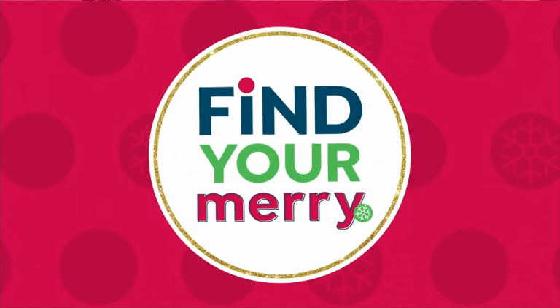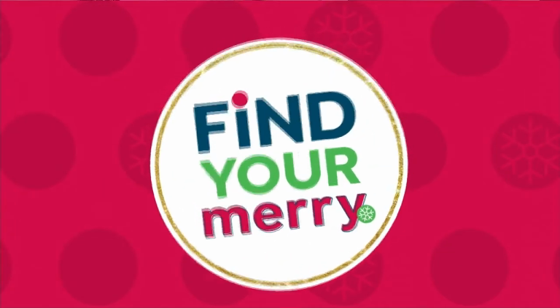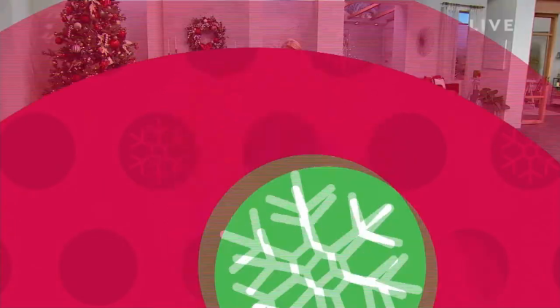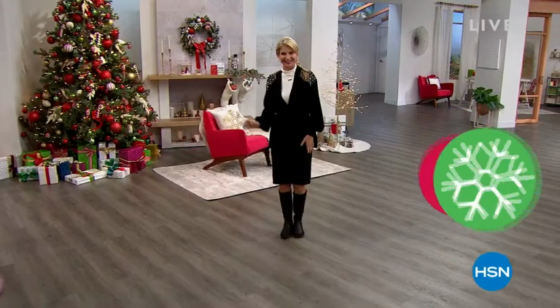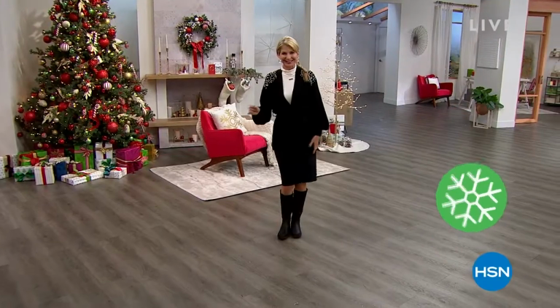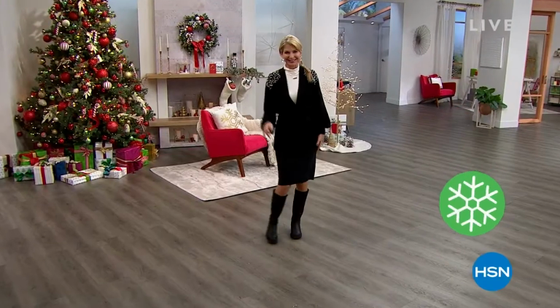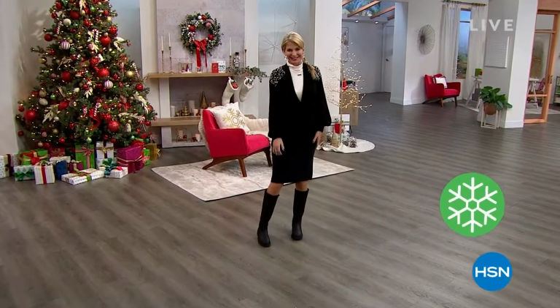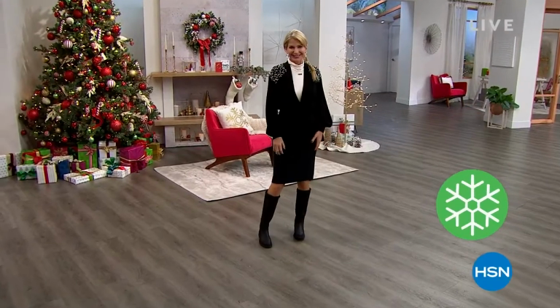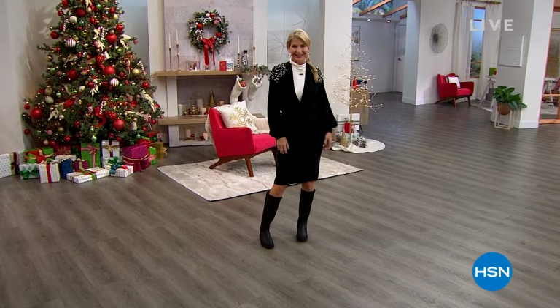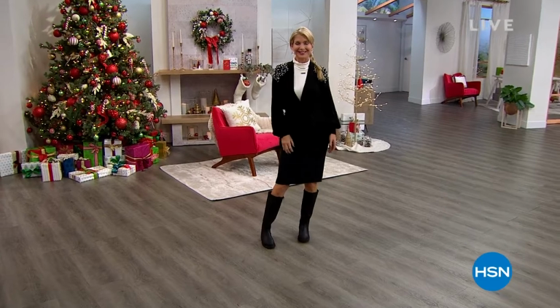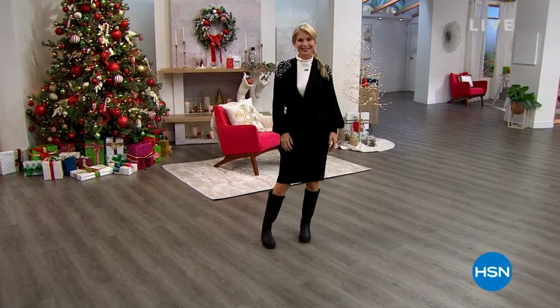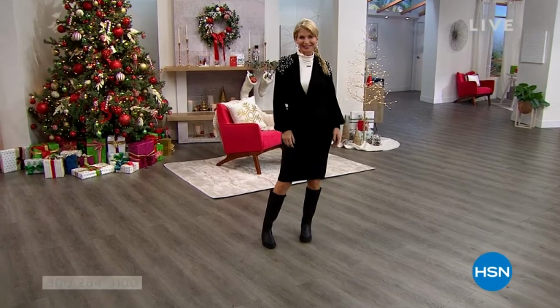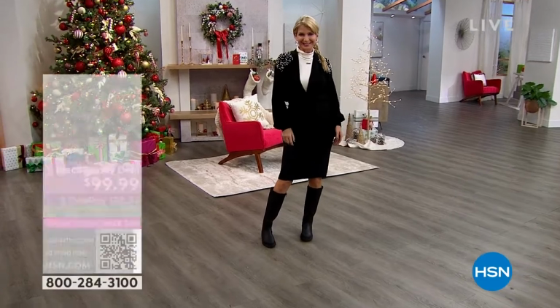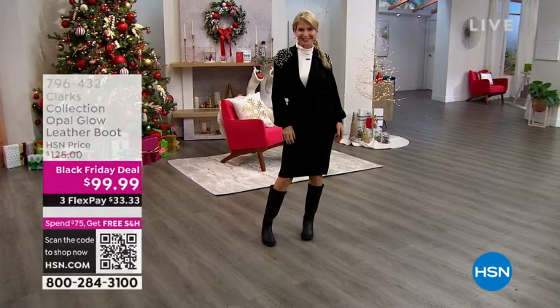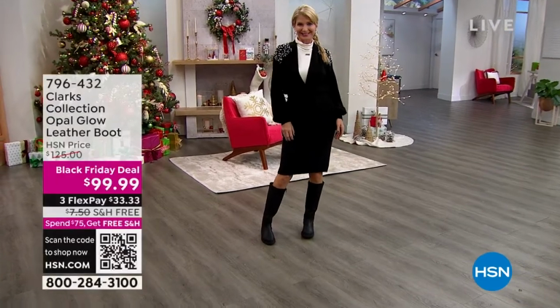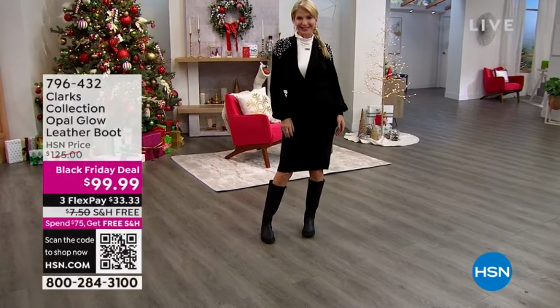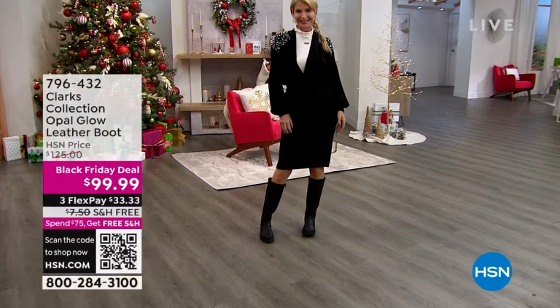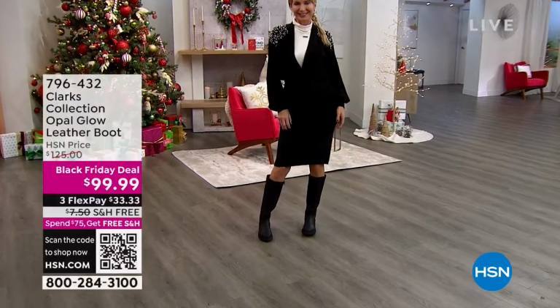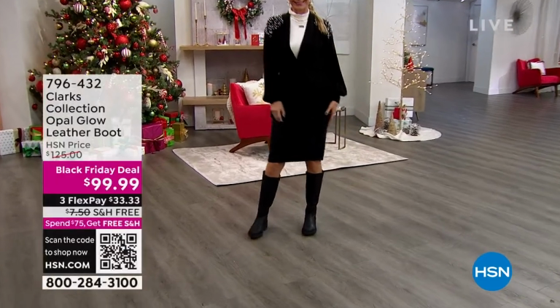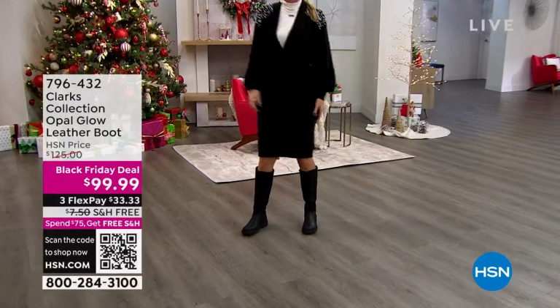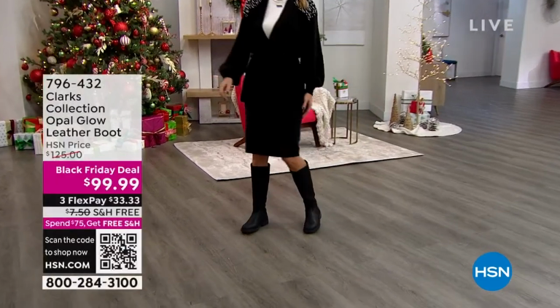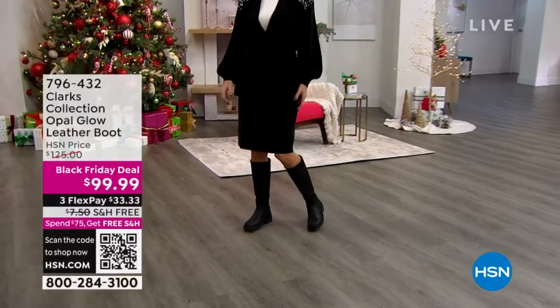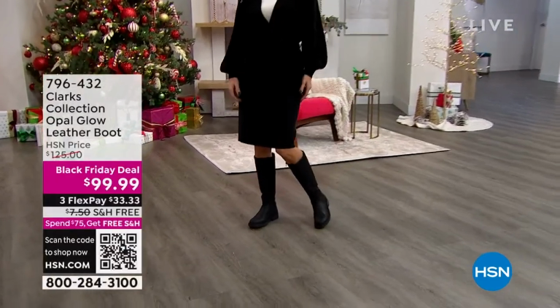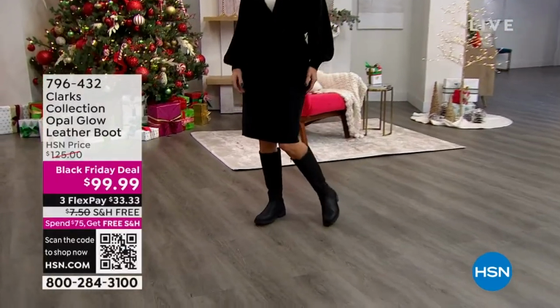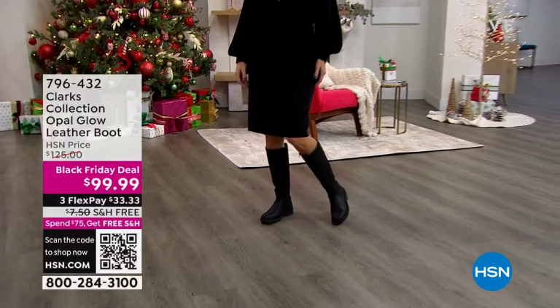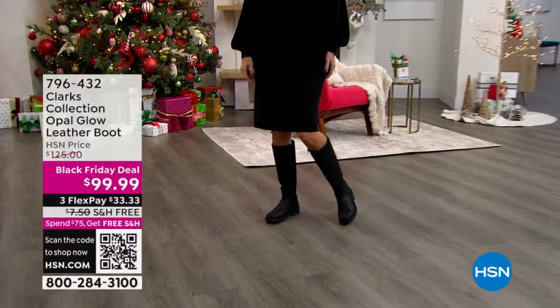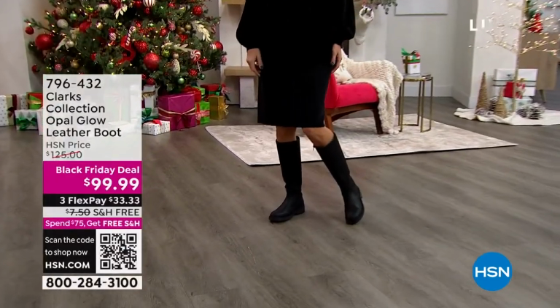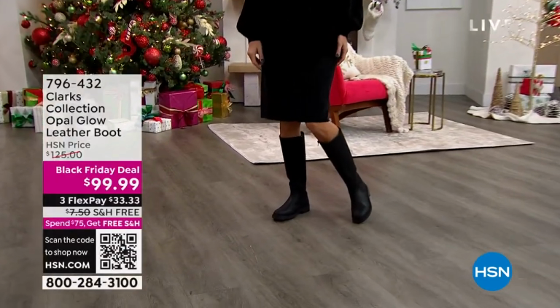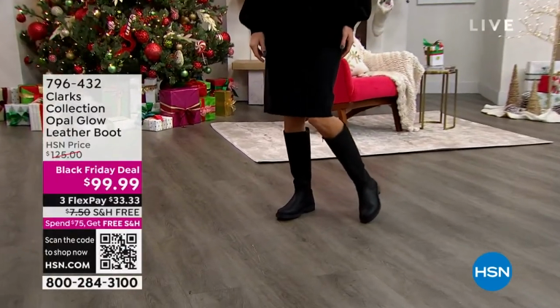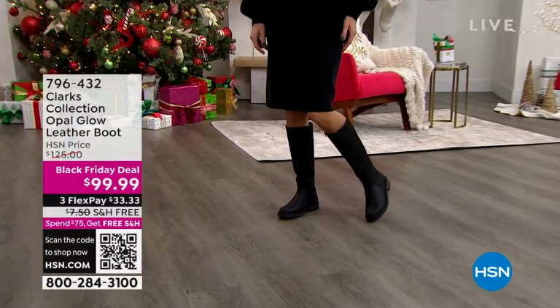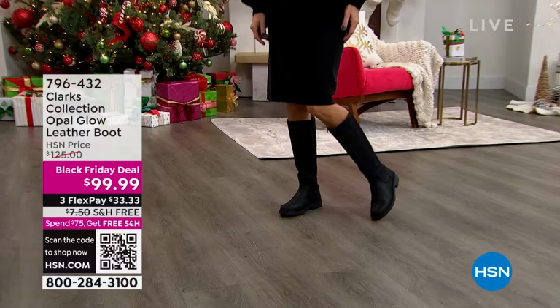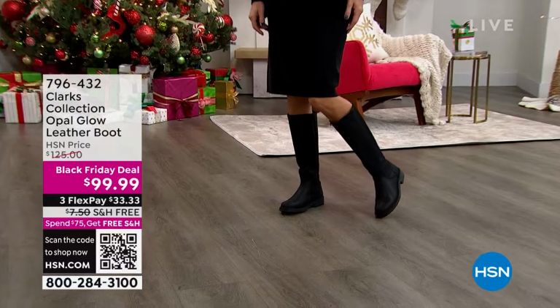We'll keep shopping for today's special of the Bissell CrossWave. I'm going to continue shopping with you. We have an hour of Clarks Footwear.